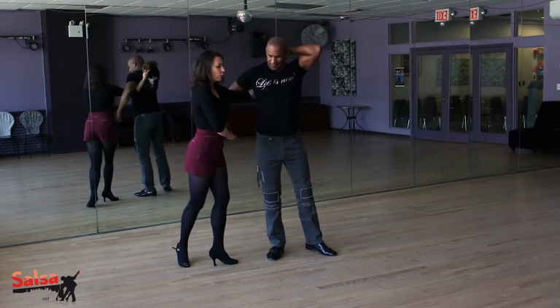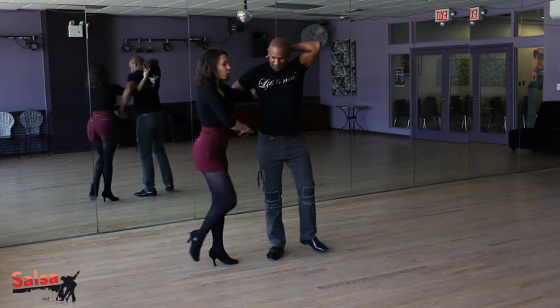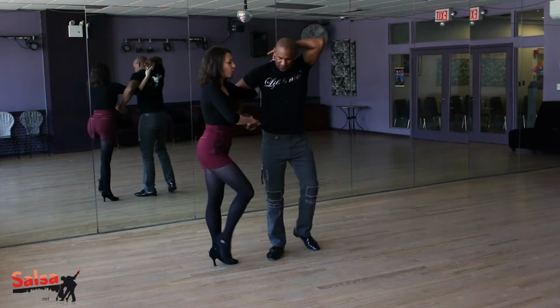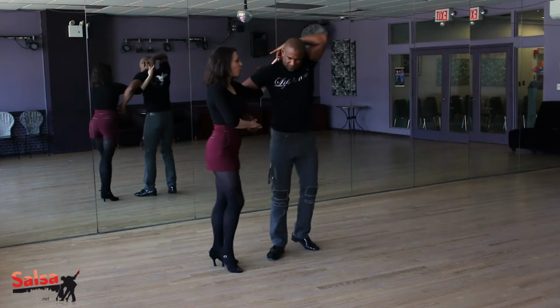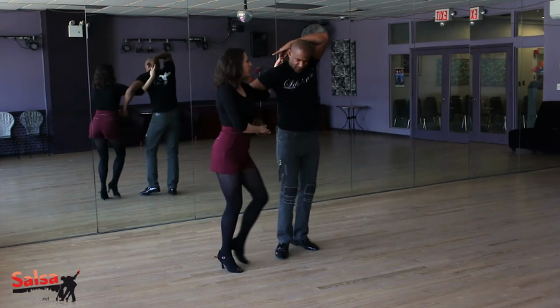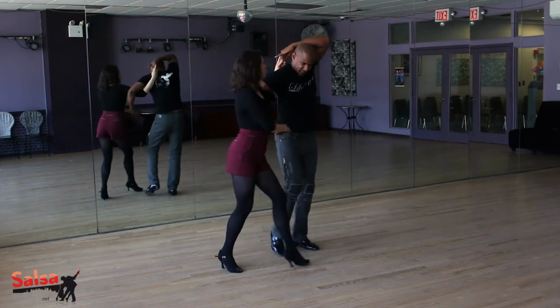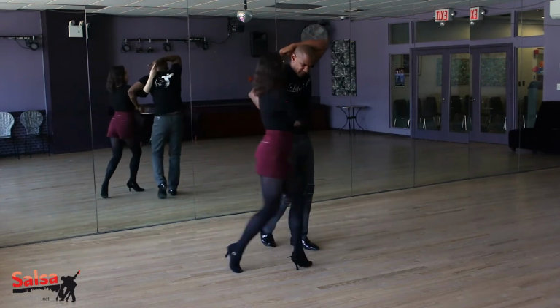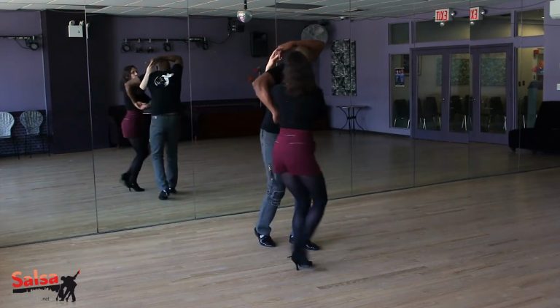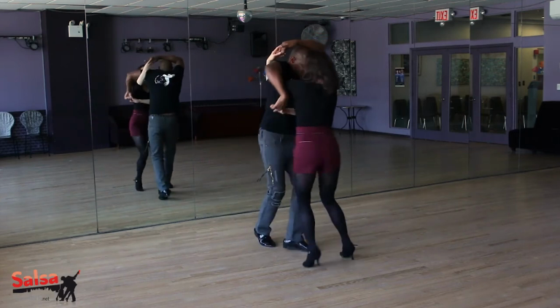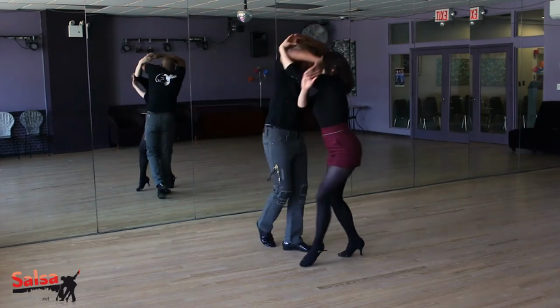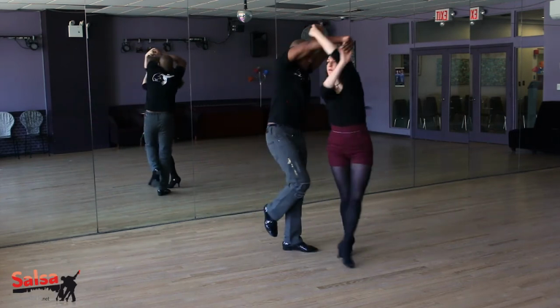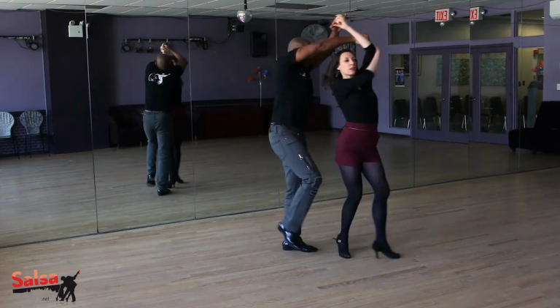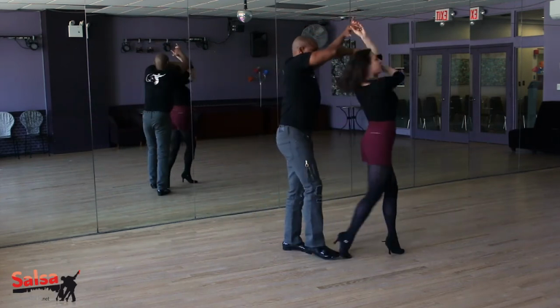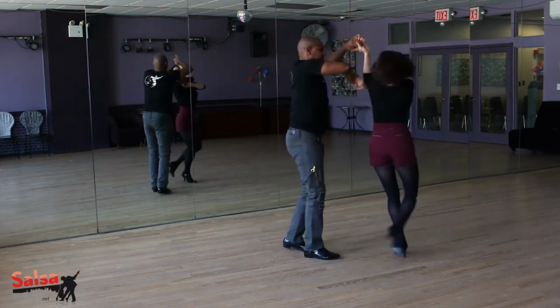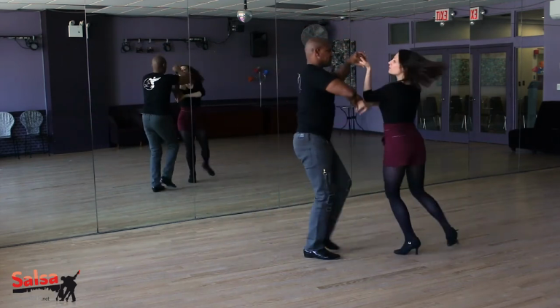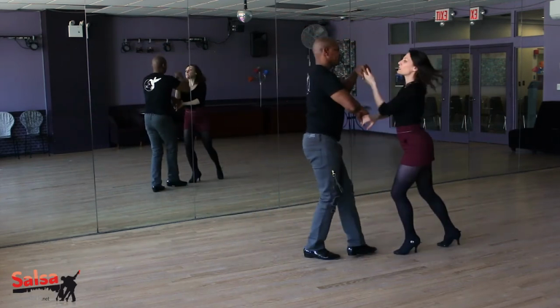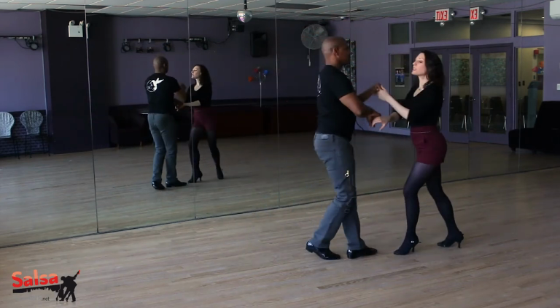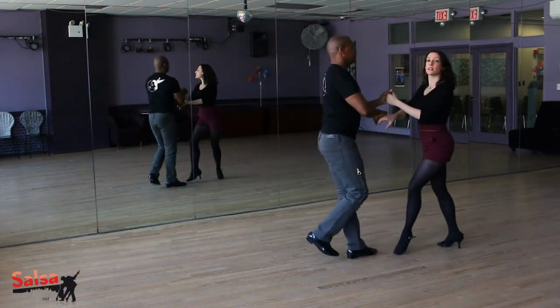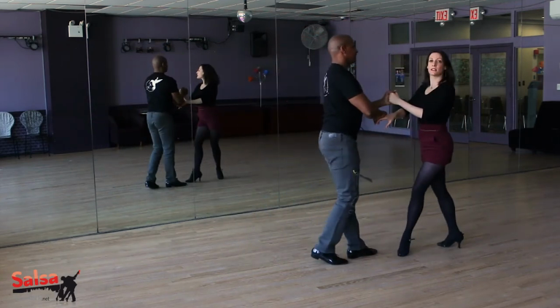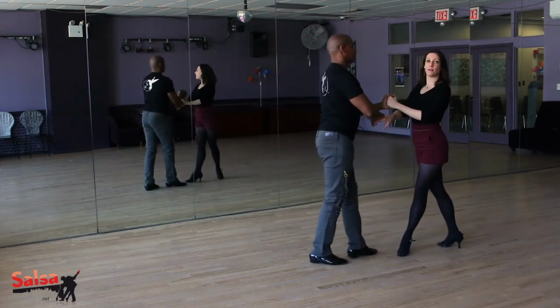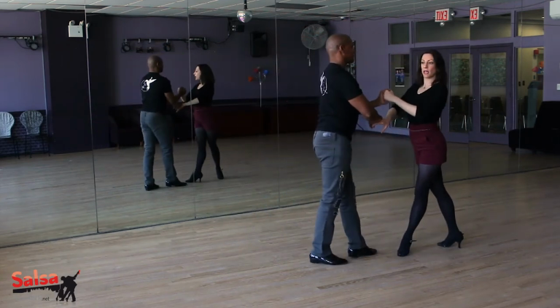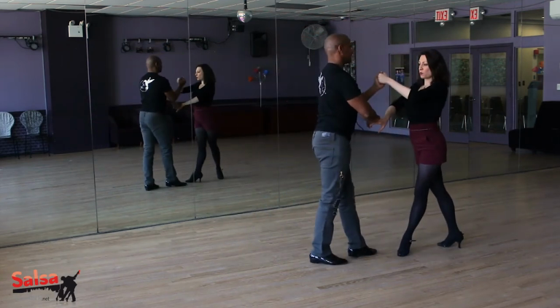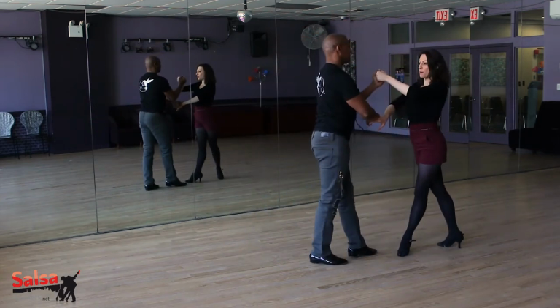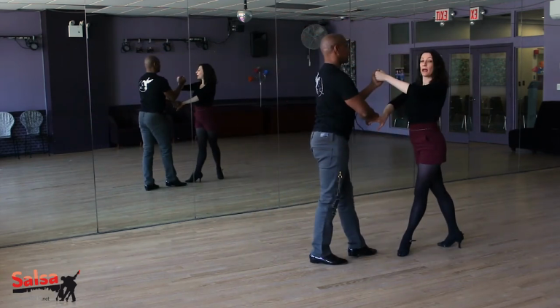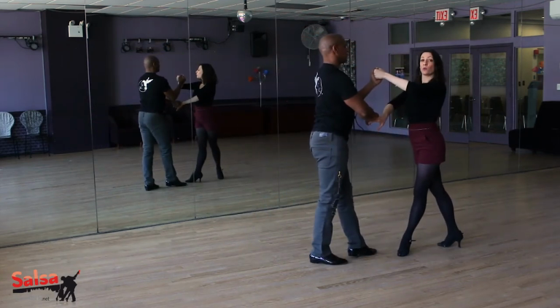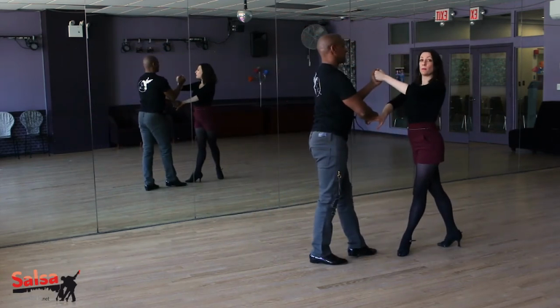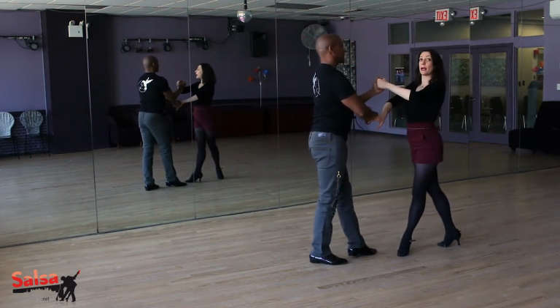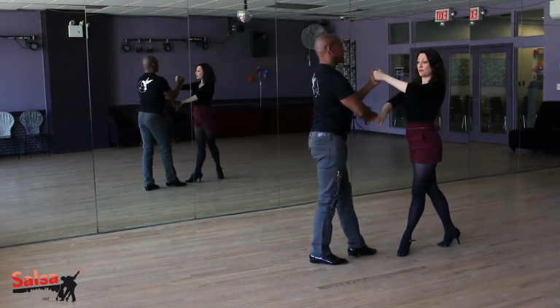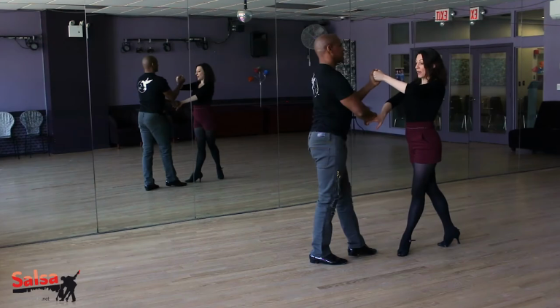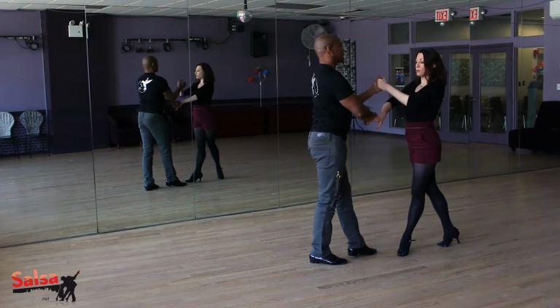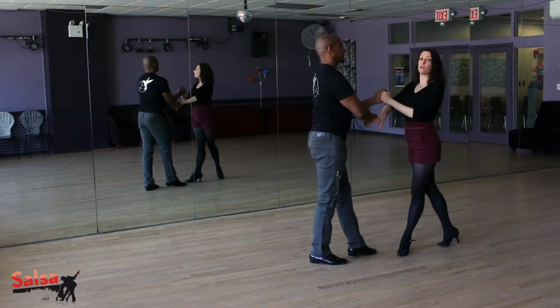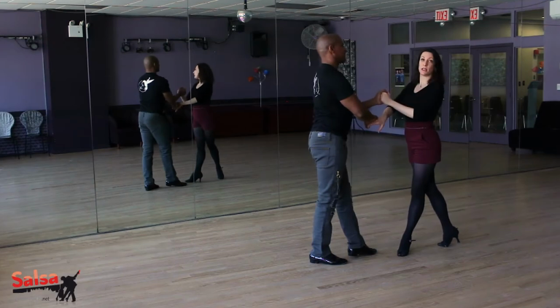So we'll go: one, two, three, five, six, seven. And we're back — left hand above right.